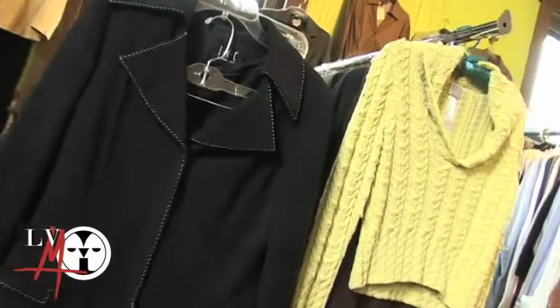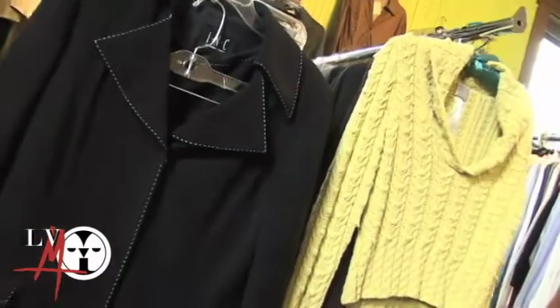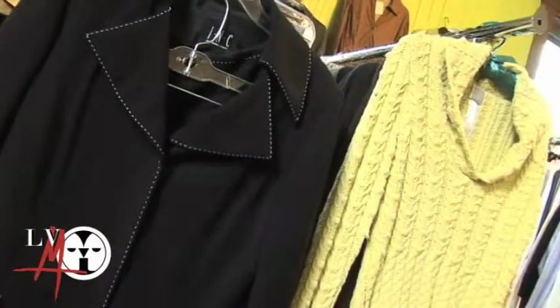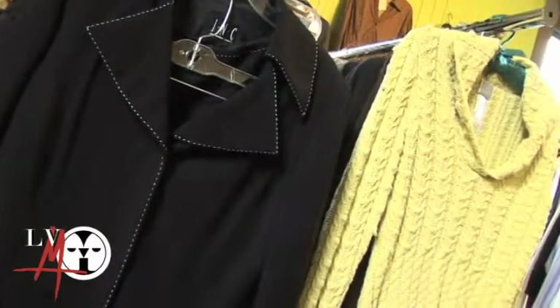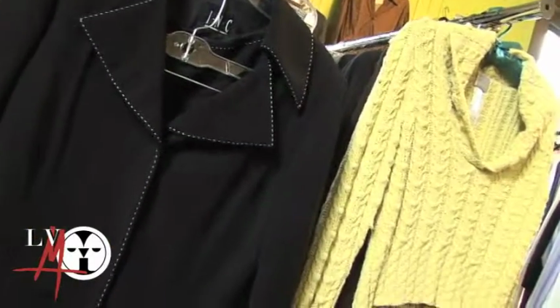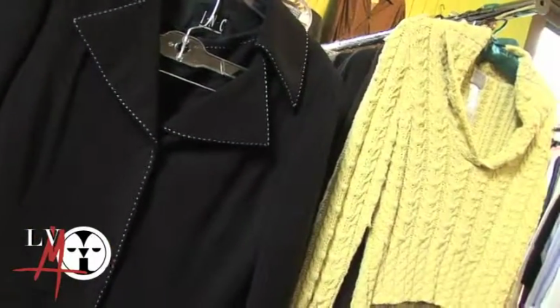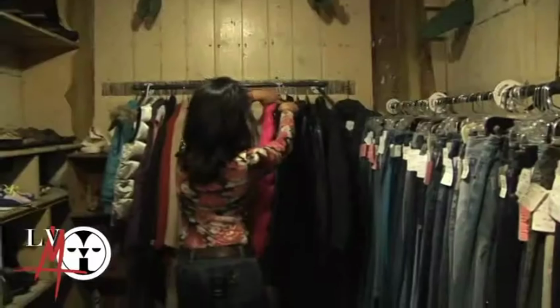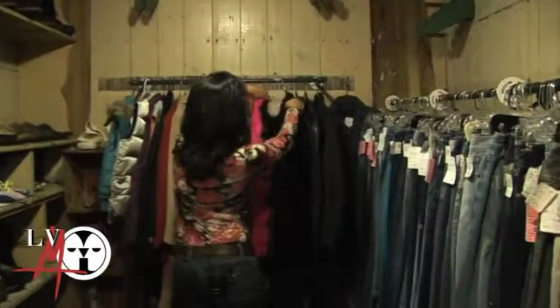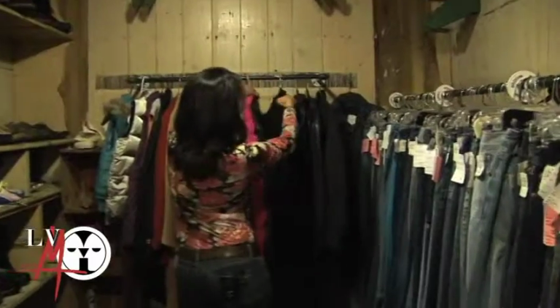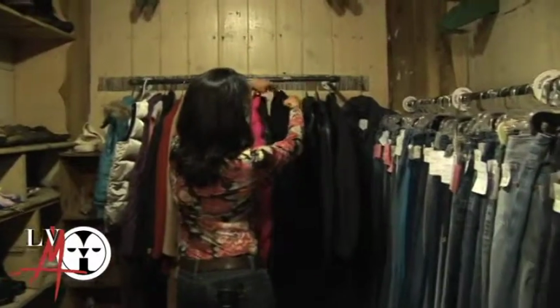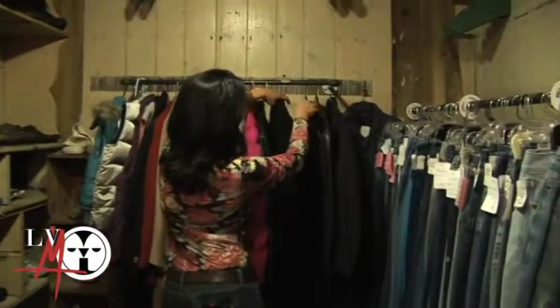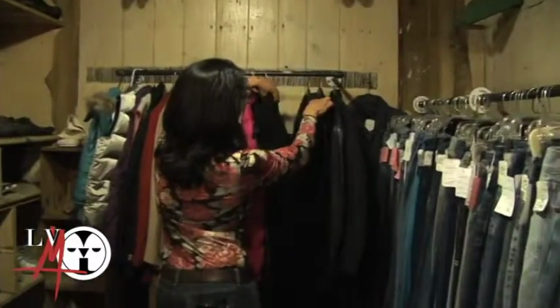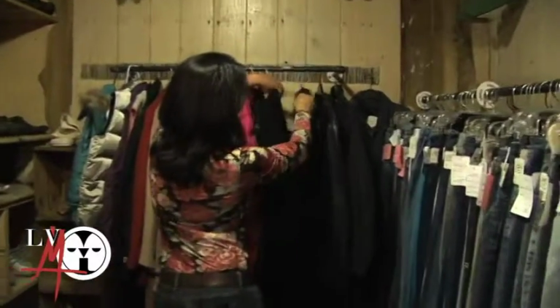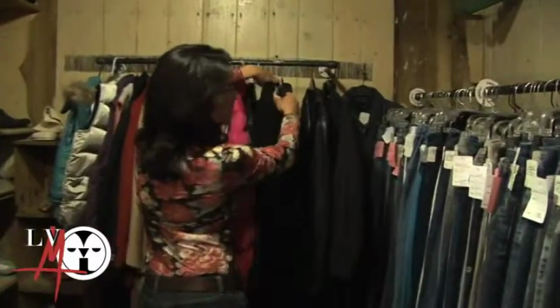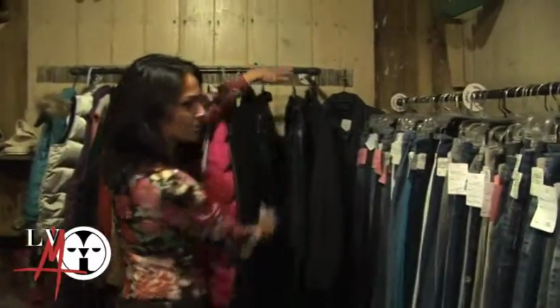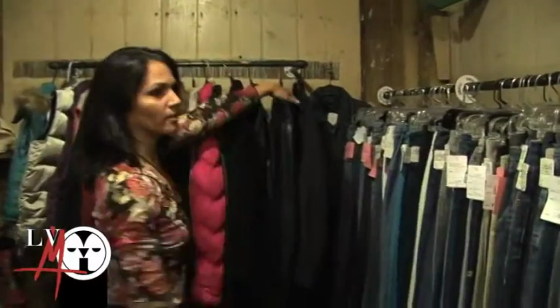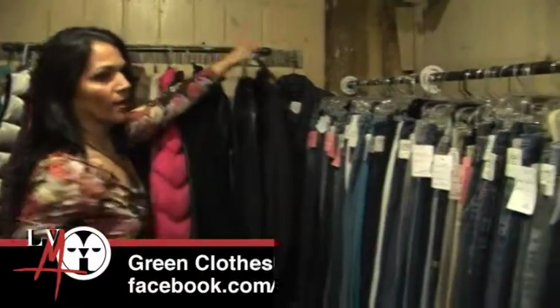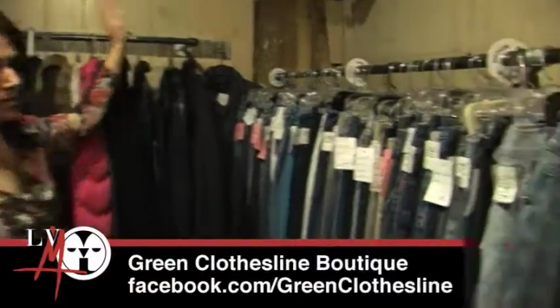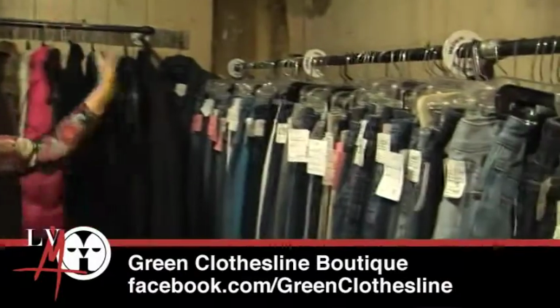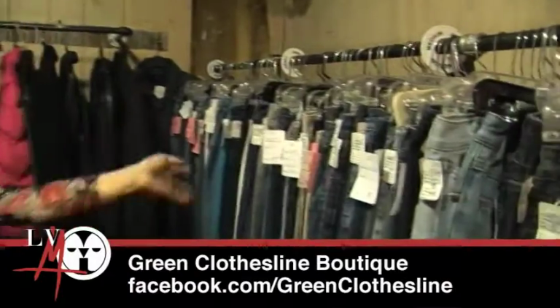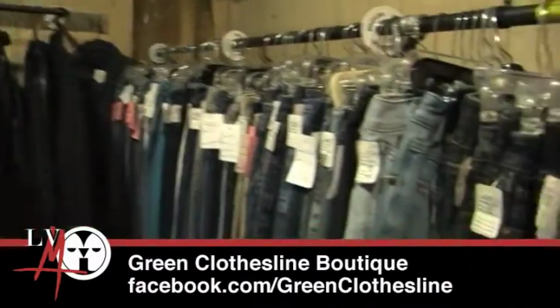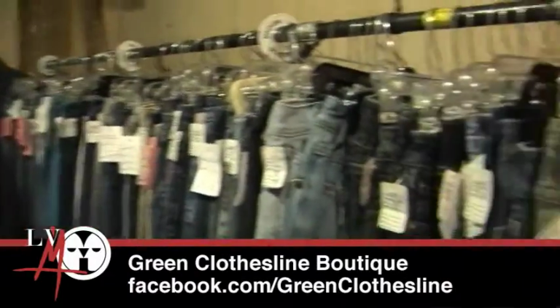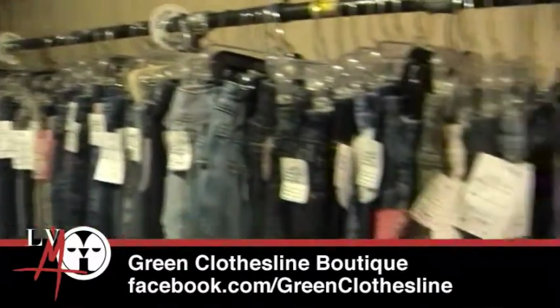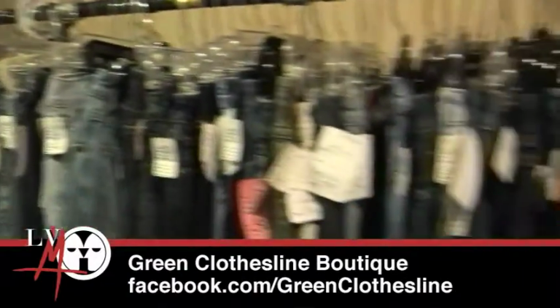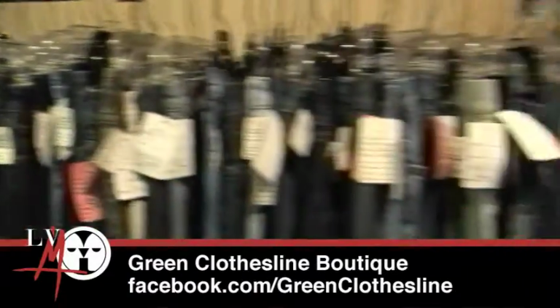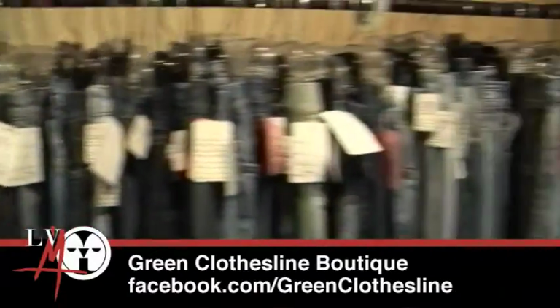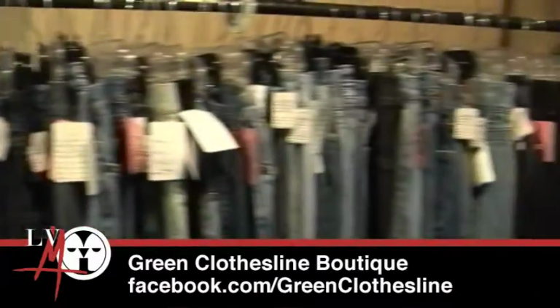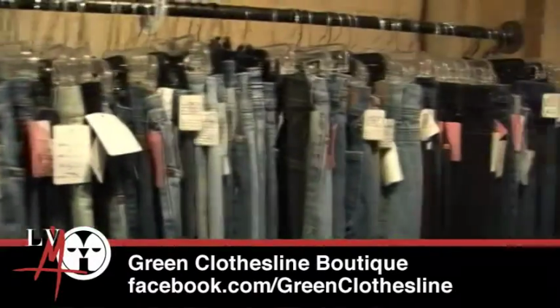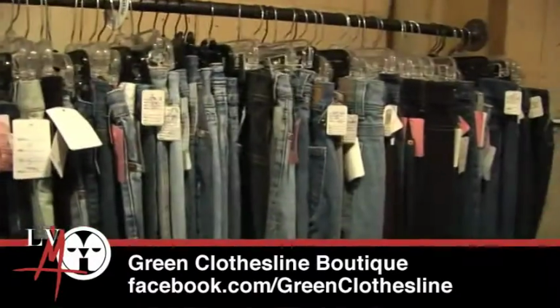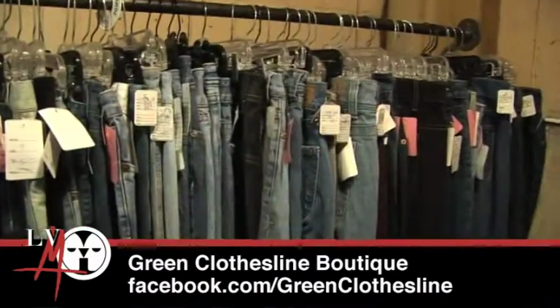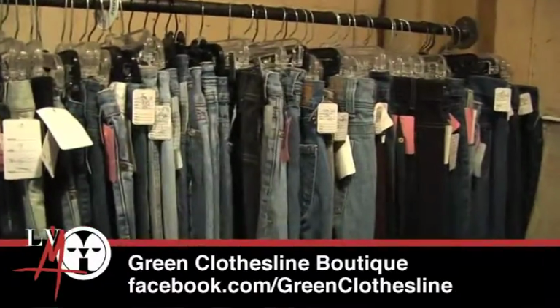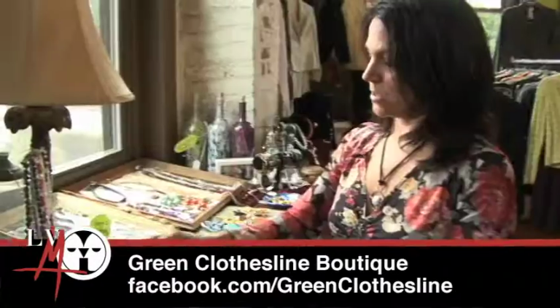We're not a real expensive store, but we do make sure that everything is really good quality when we take them in. This is just the beginning of our coat section, and this is where we hold our jeans.